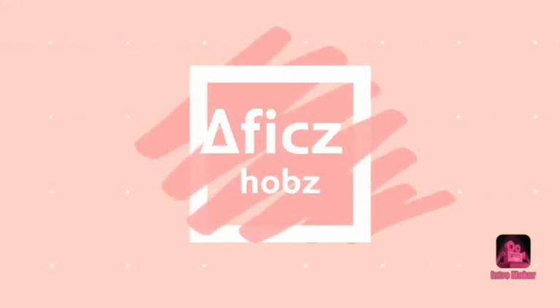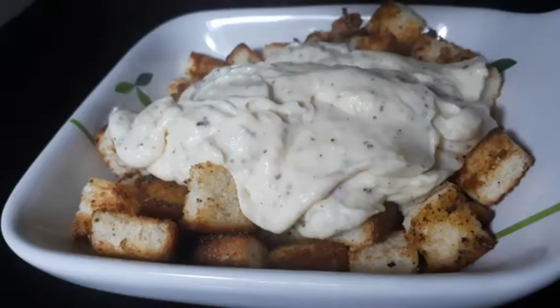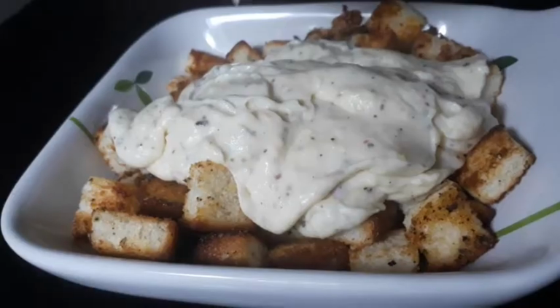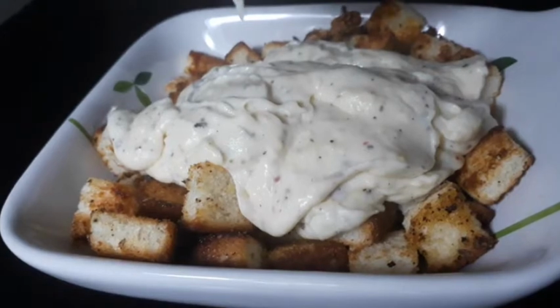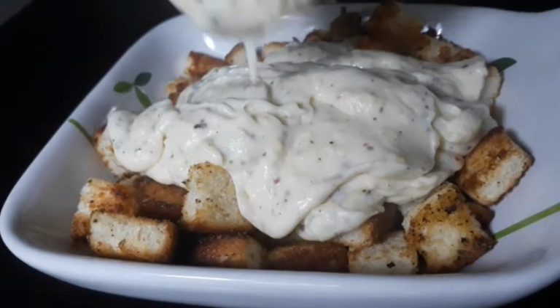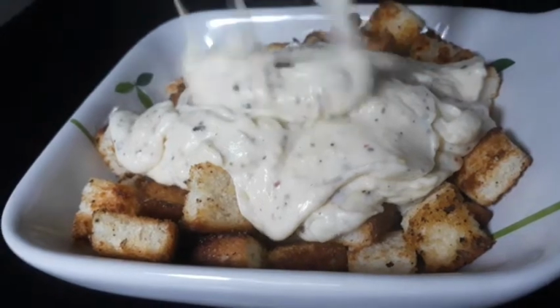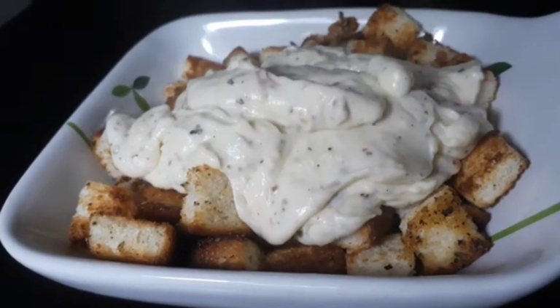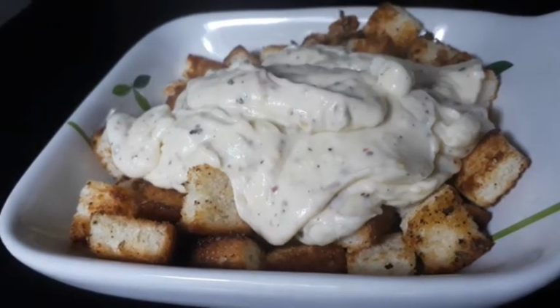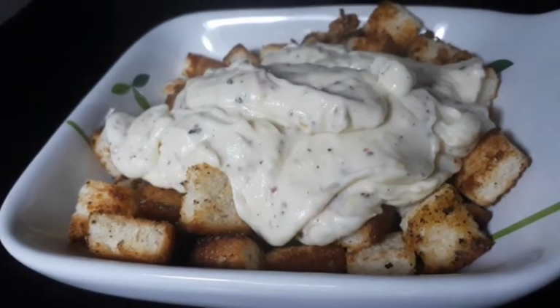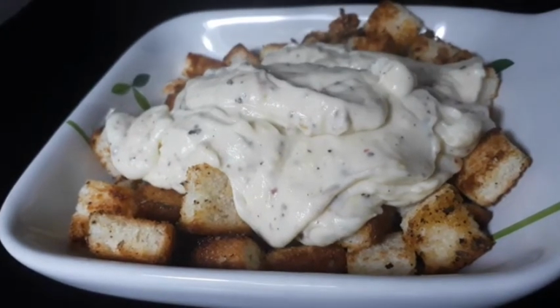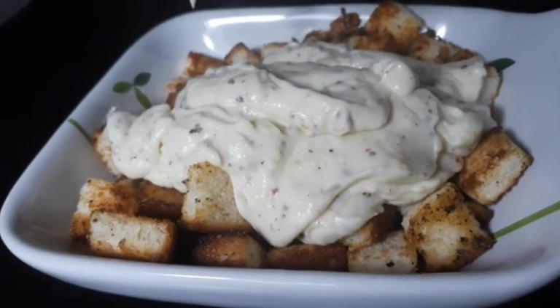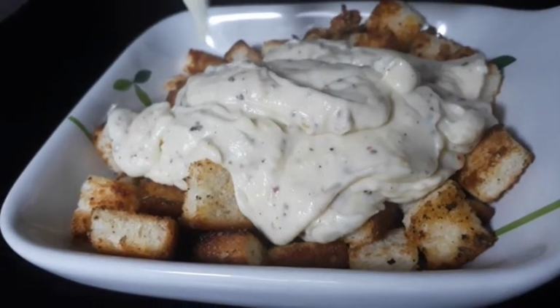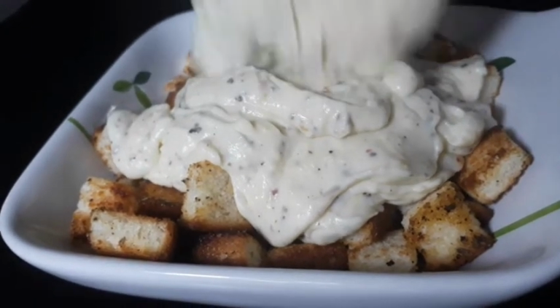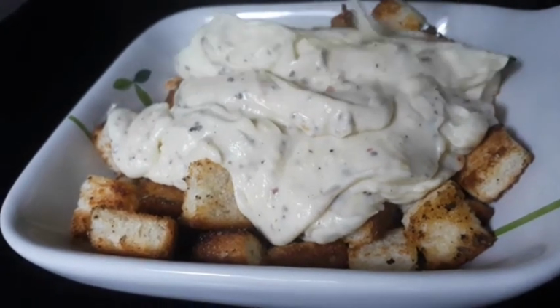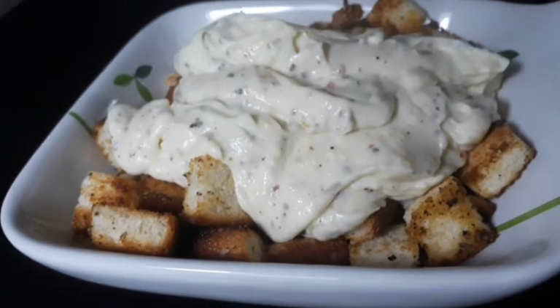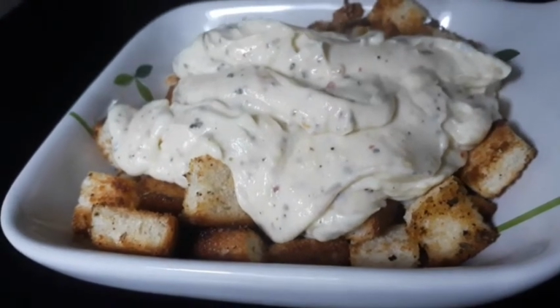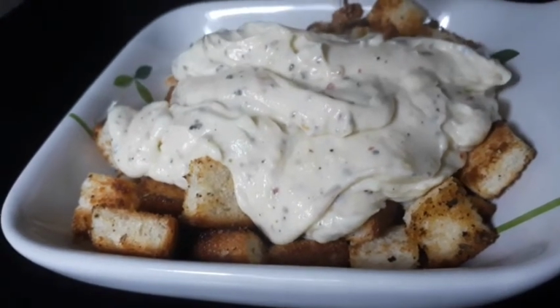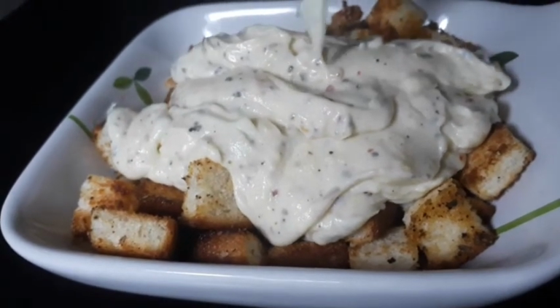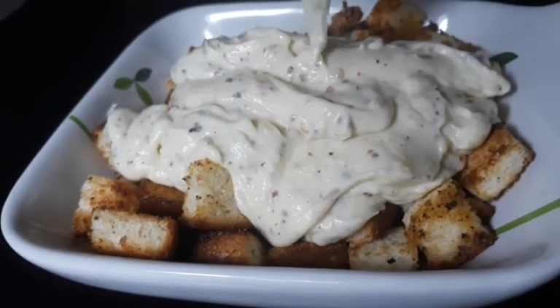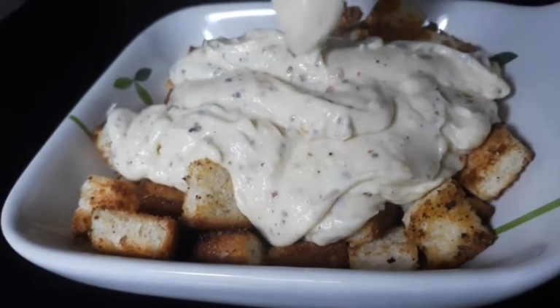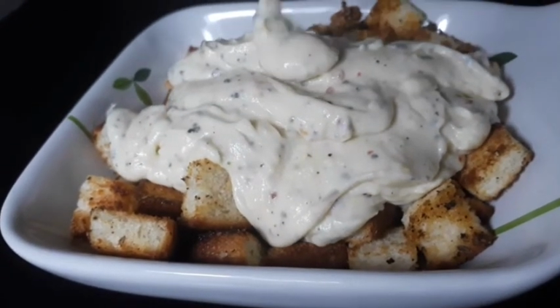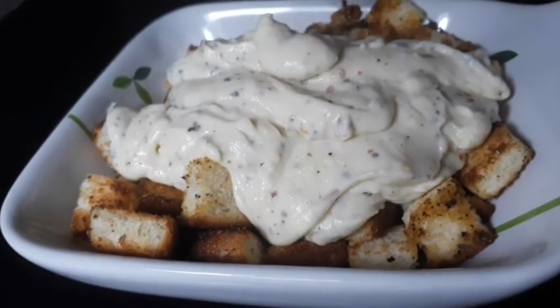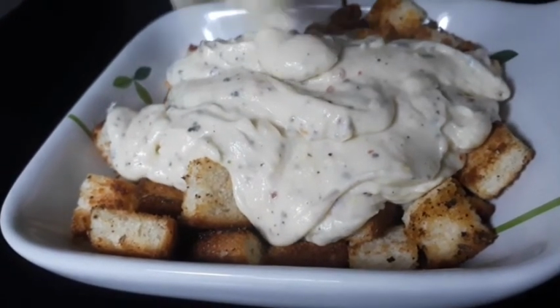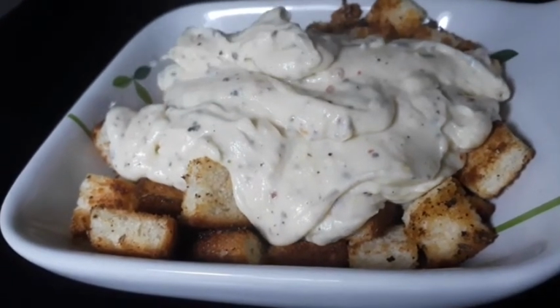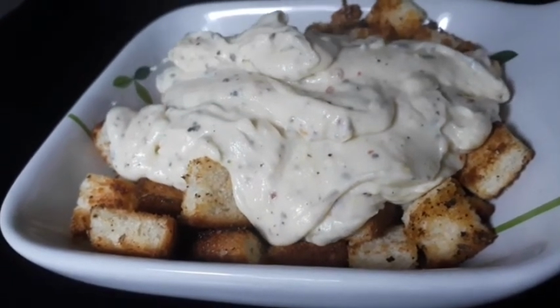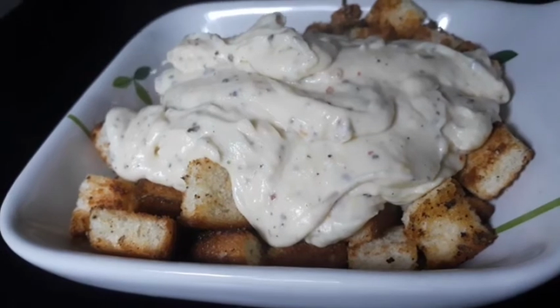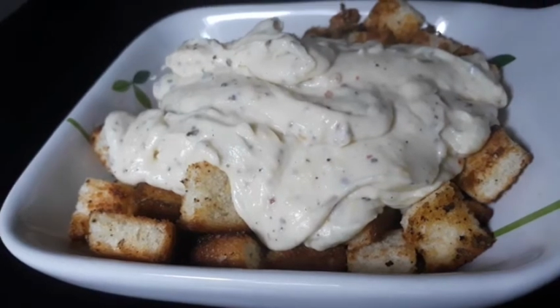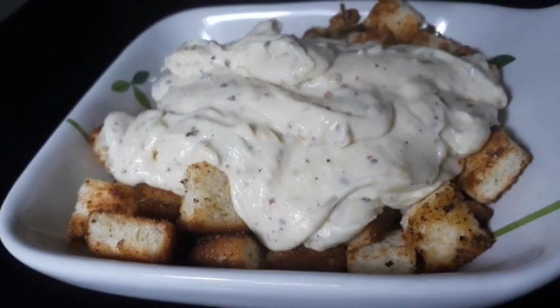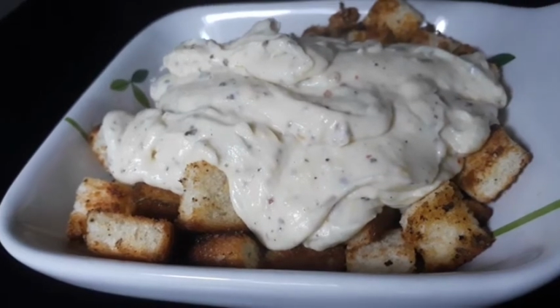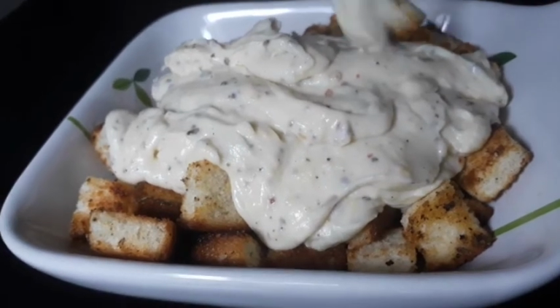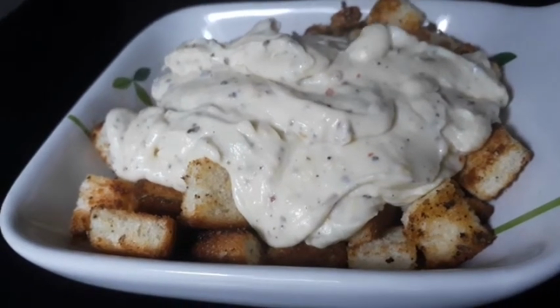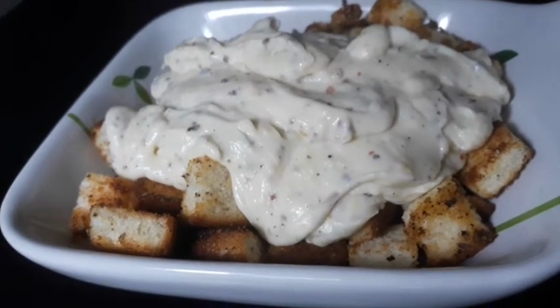Hello, welcome back to my channel. This video is a snack — cheese, chili, garlic popcorn.